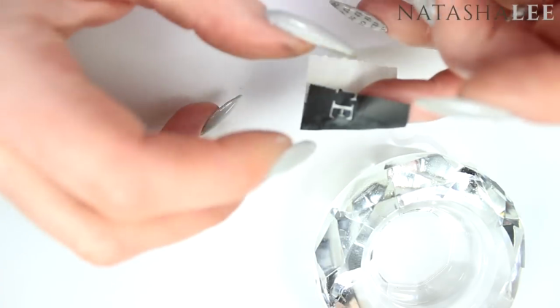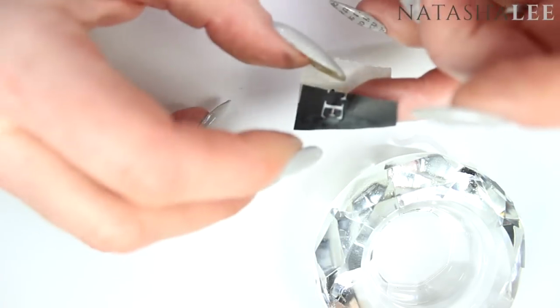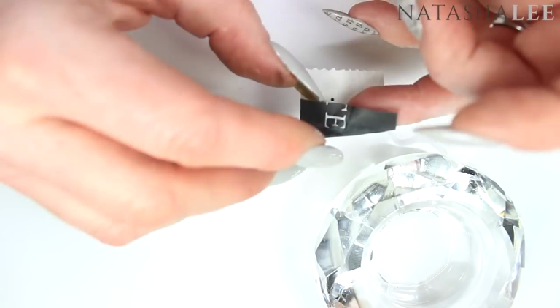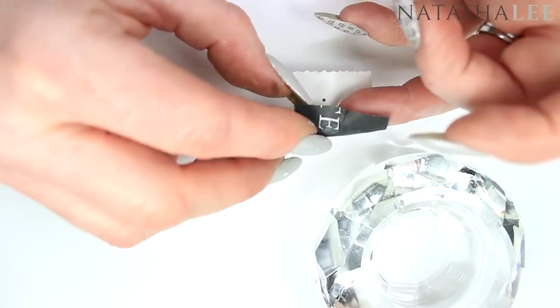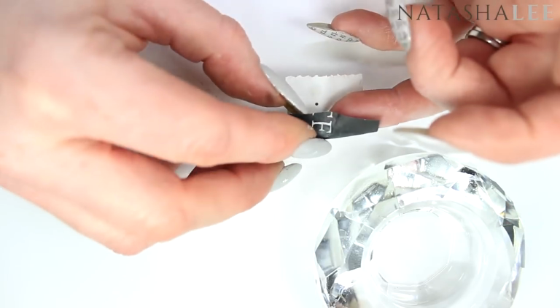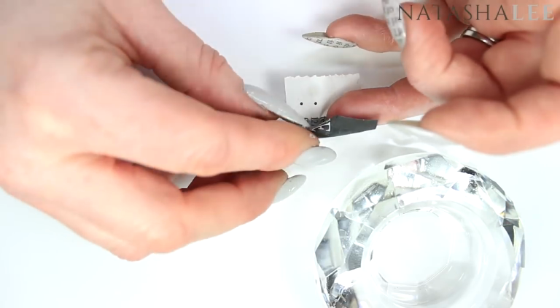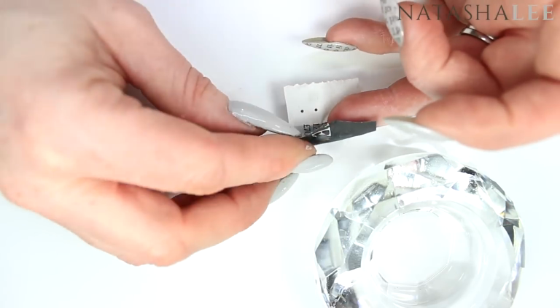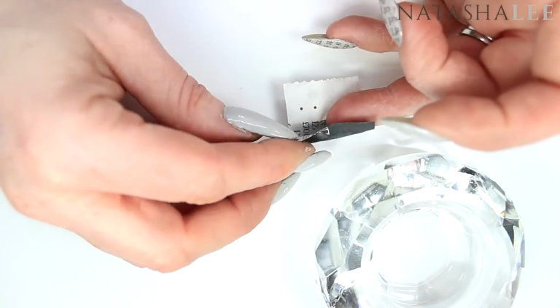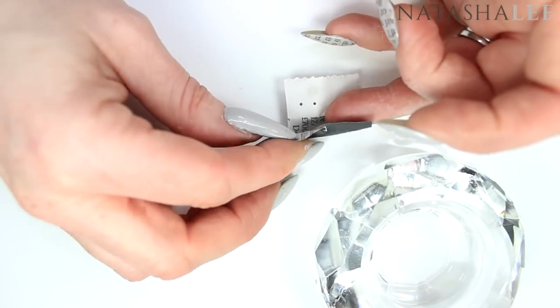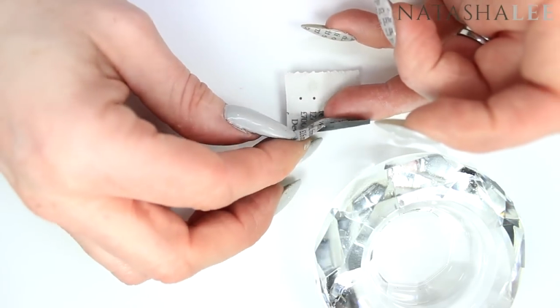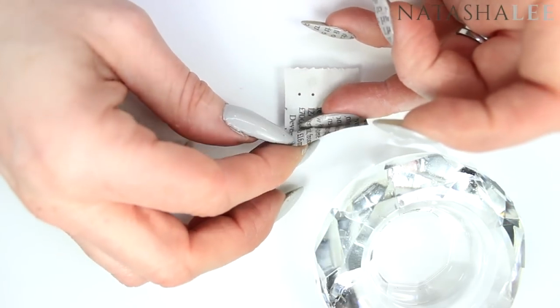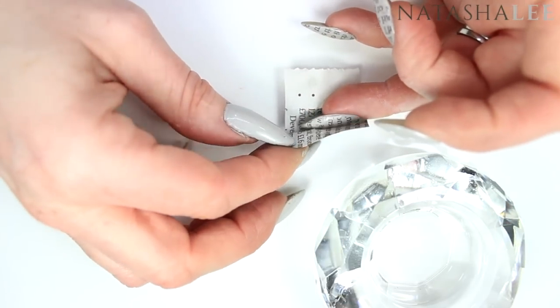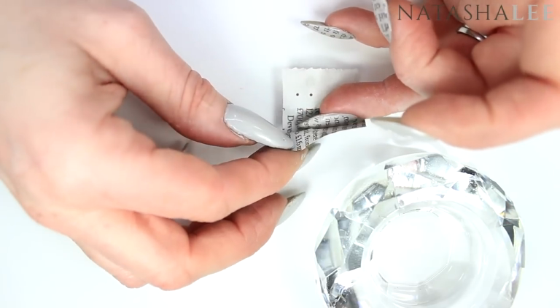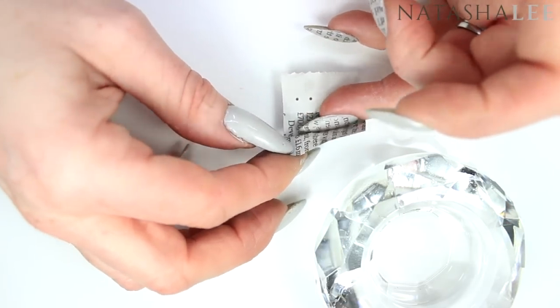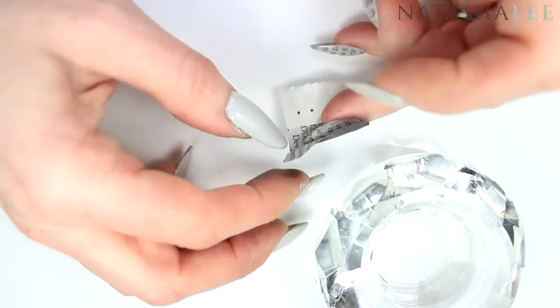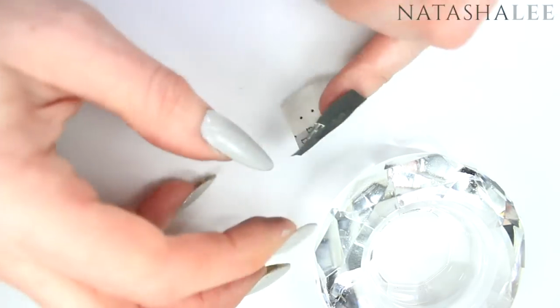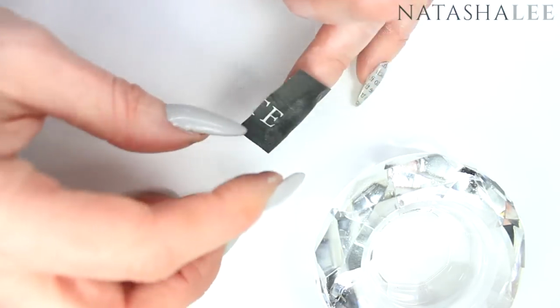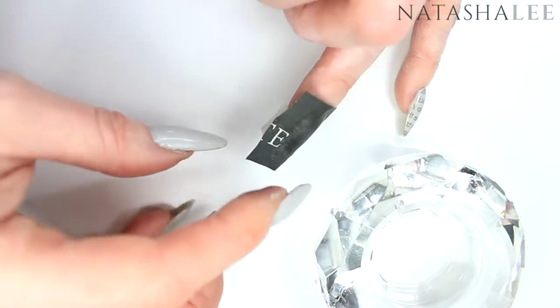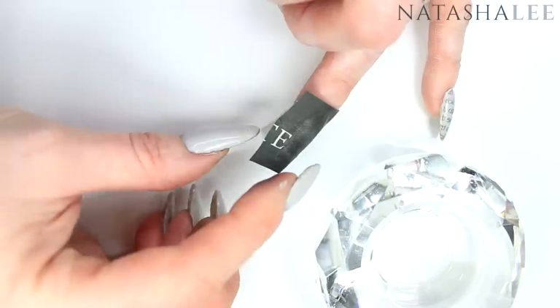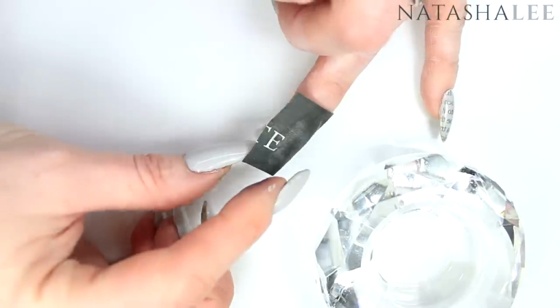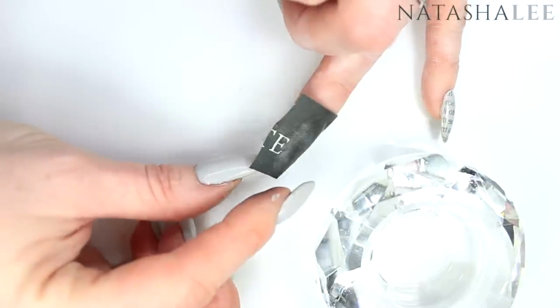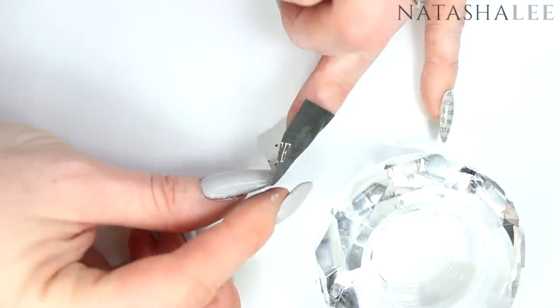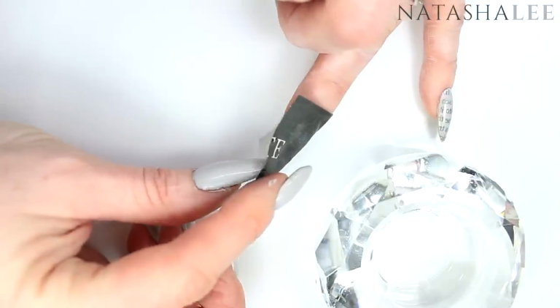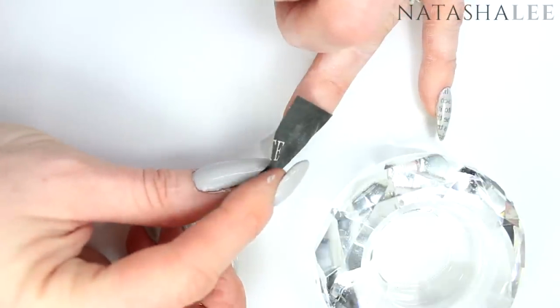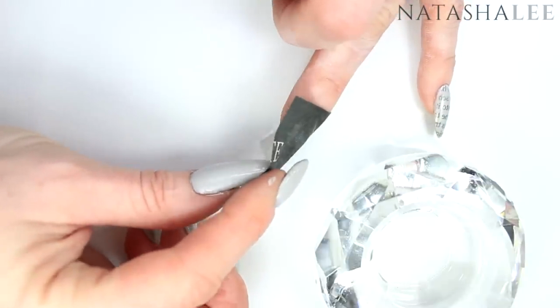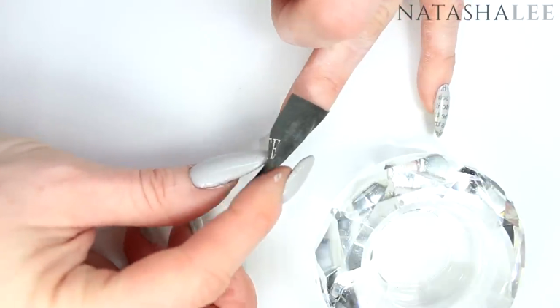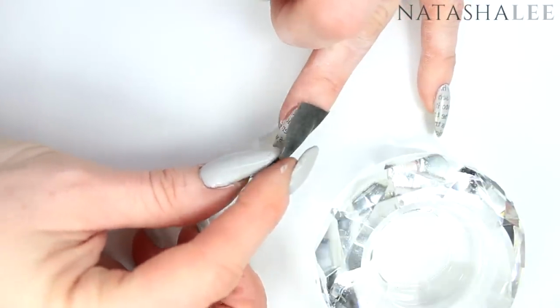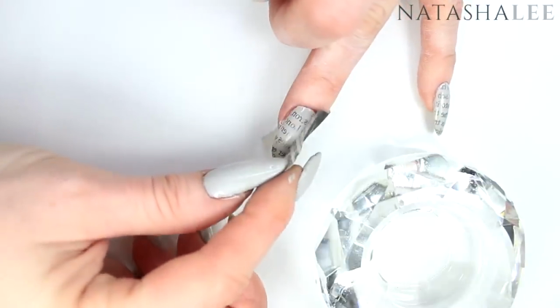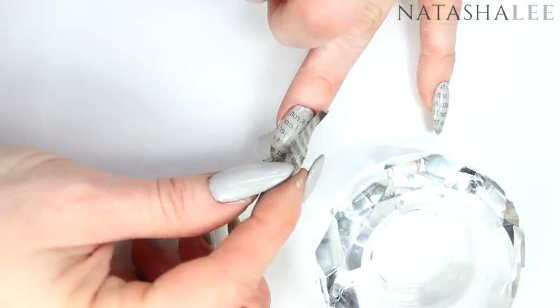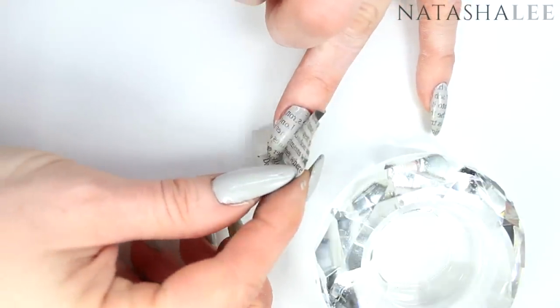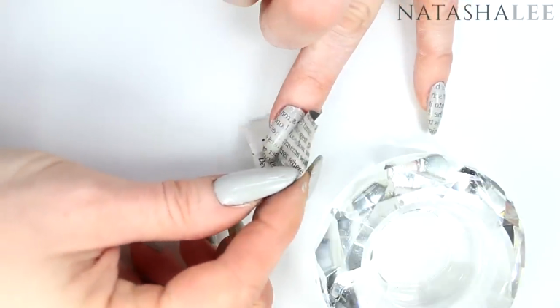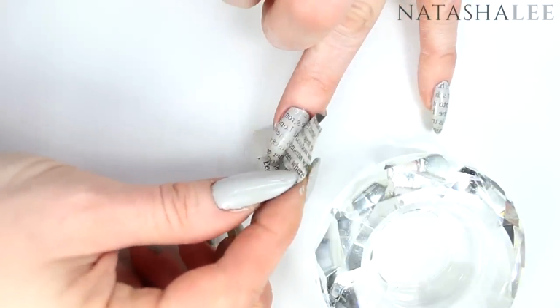Once it feels like it's stuck down over the whole nail, very carefully just peel that newspaper straight off the nail.